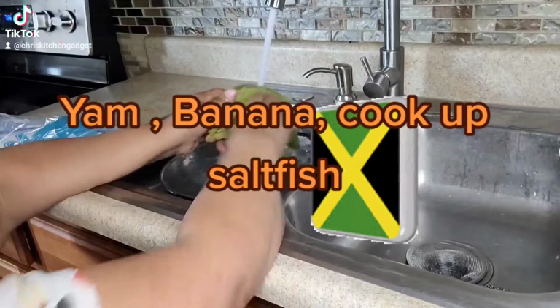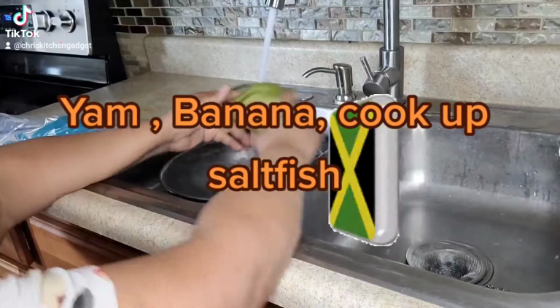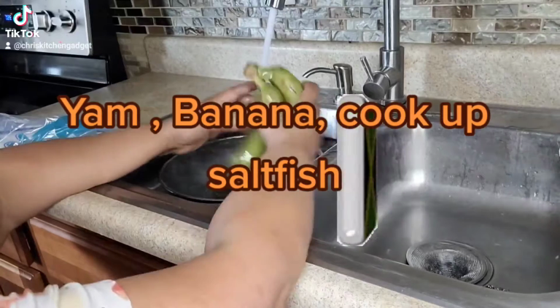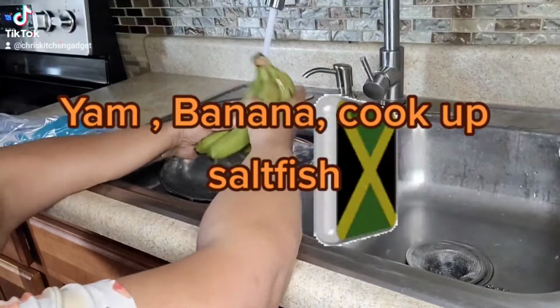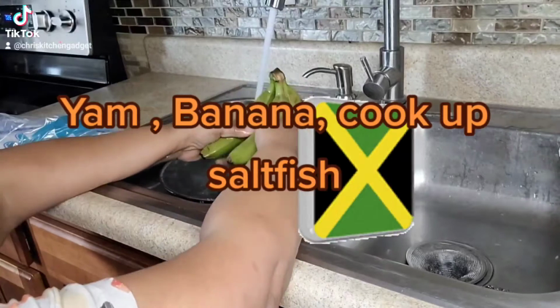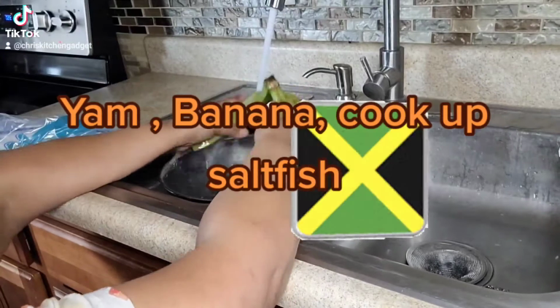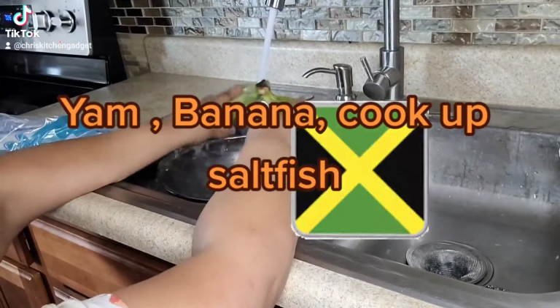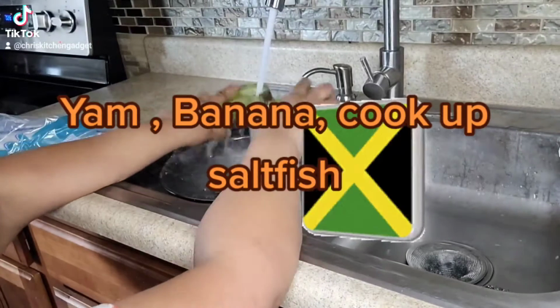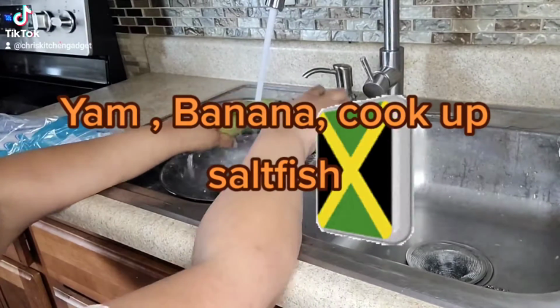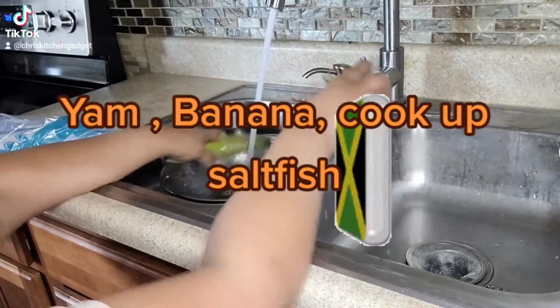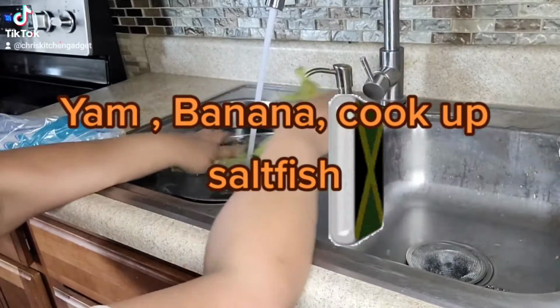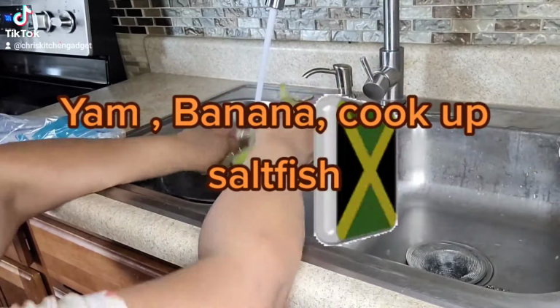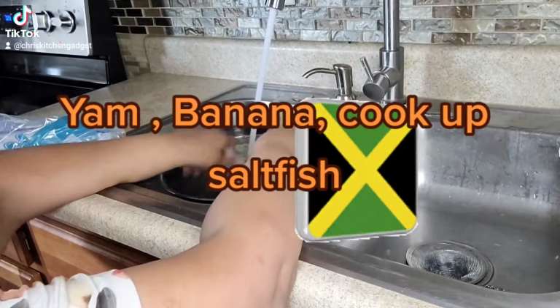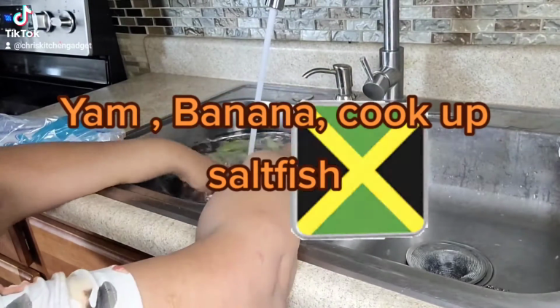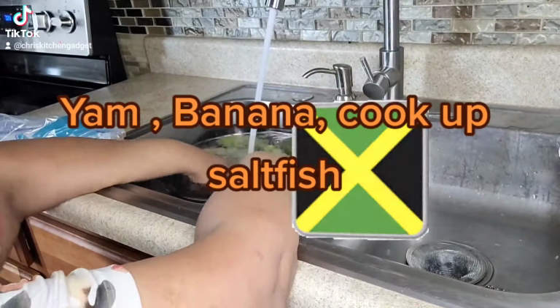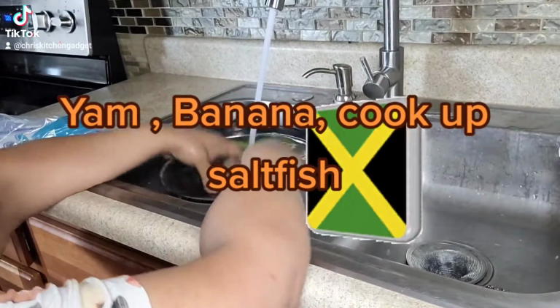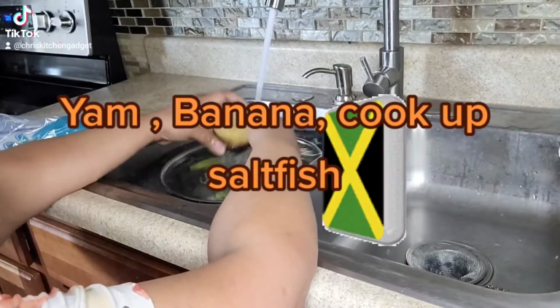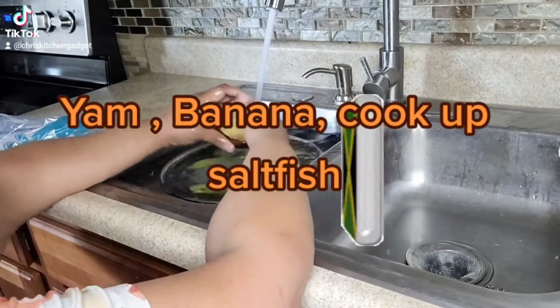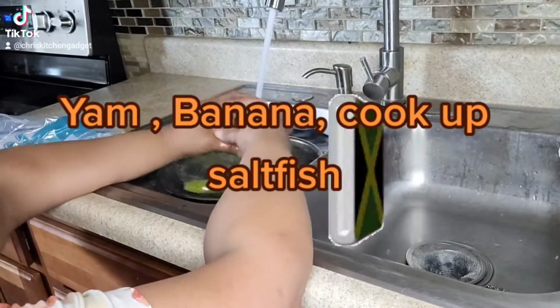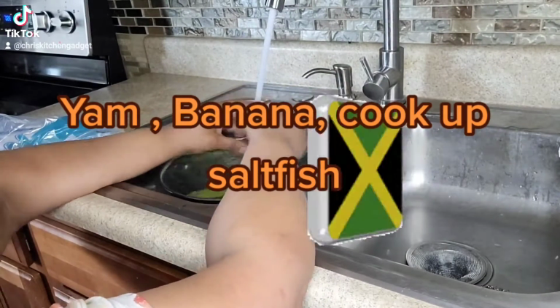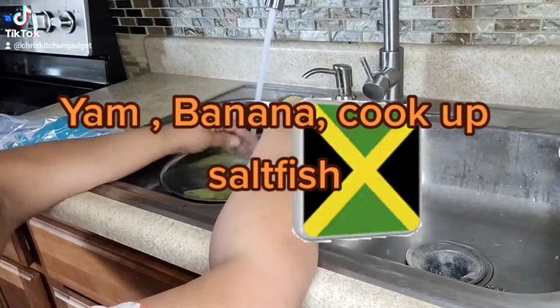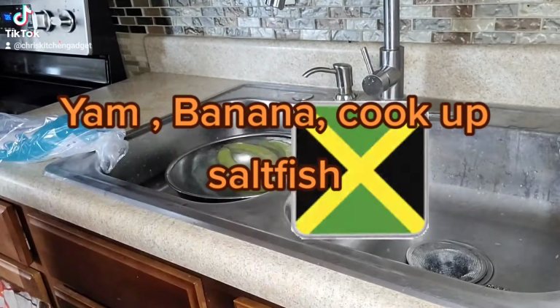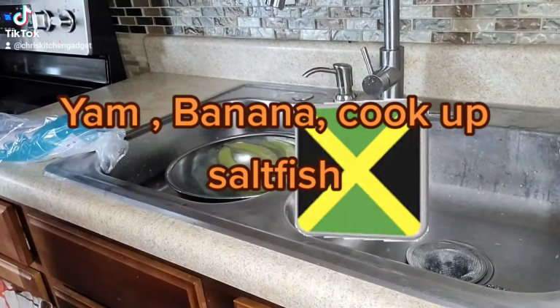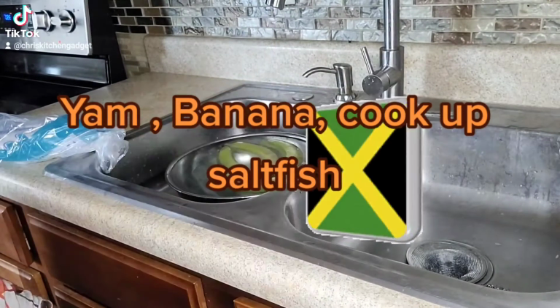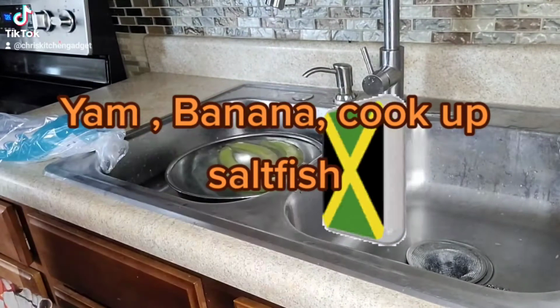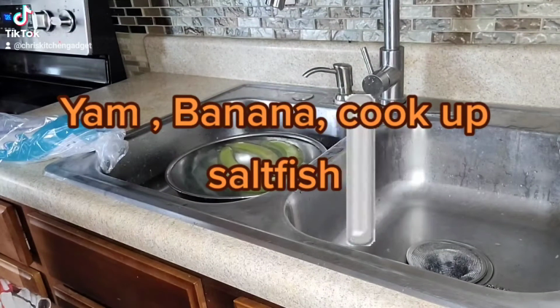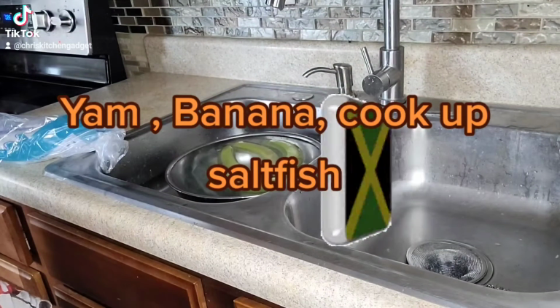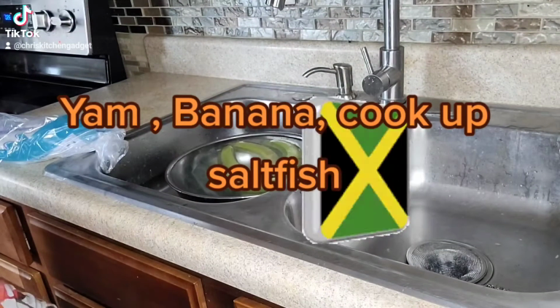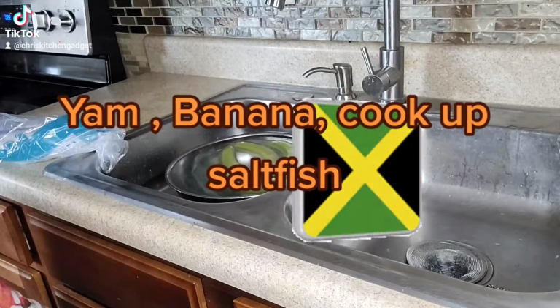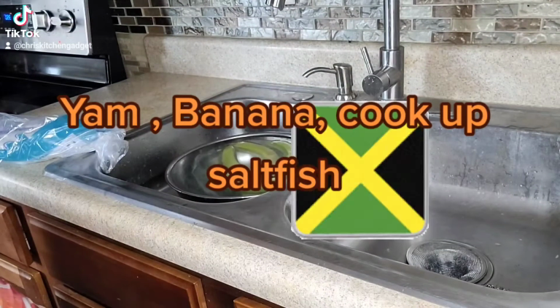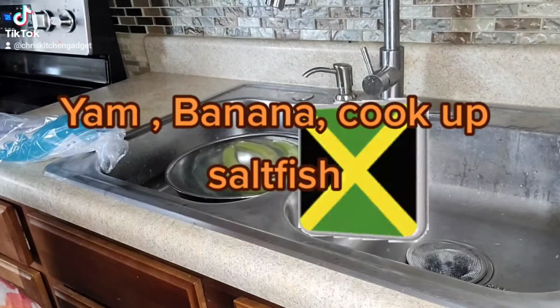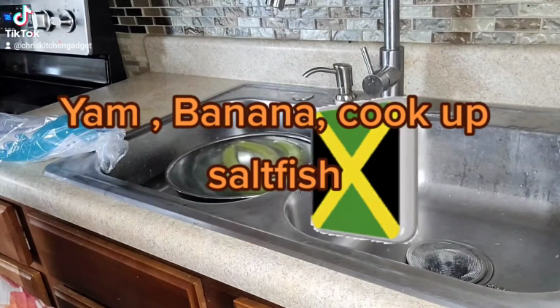As I'm getting ready to cook this food today, I'm cooking banana, yam, and cook up salt fish.